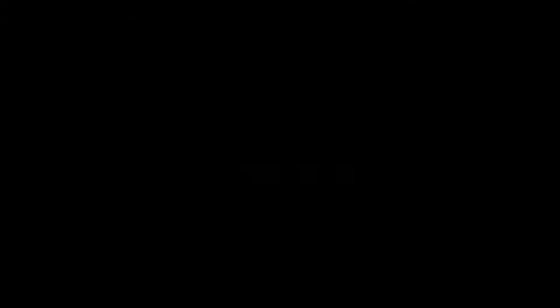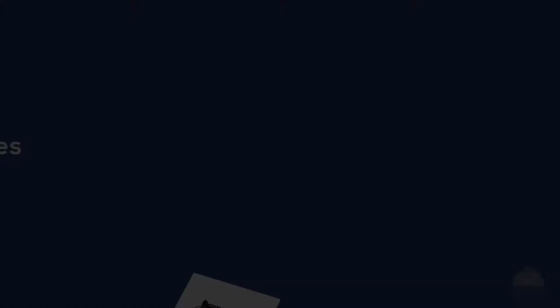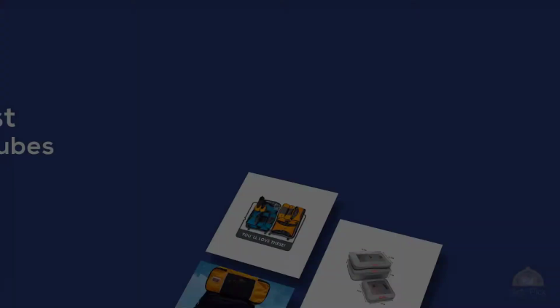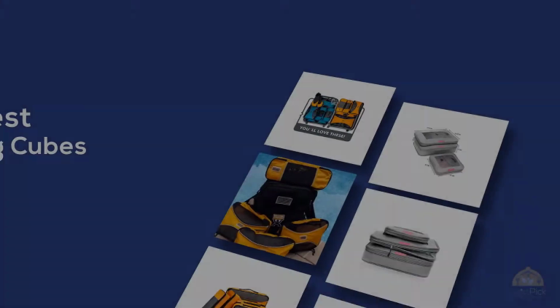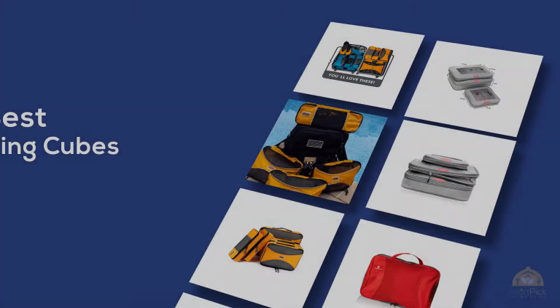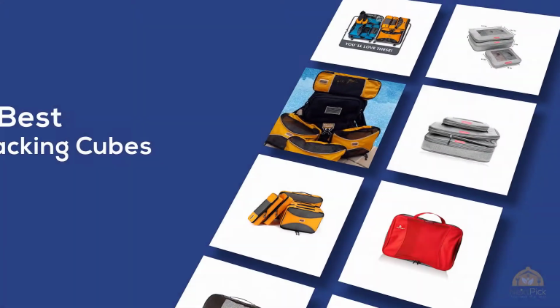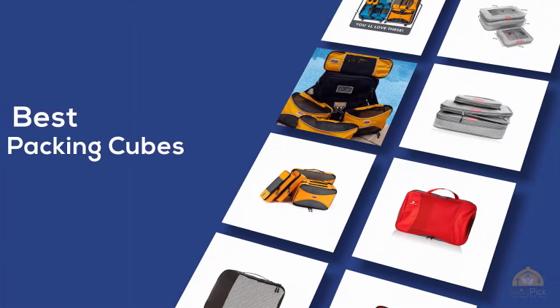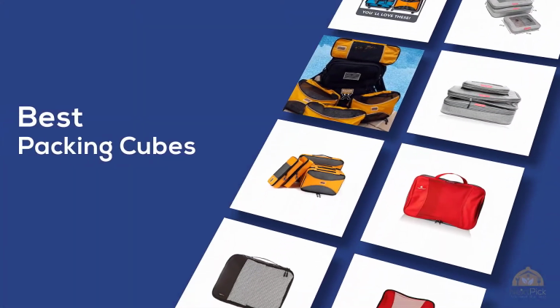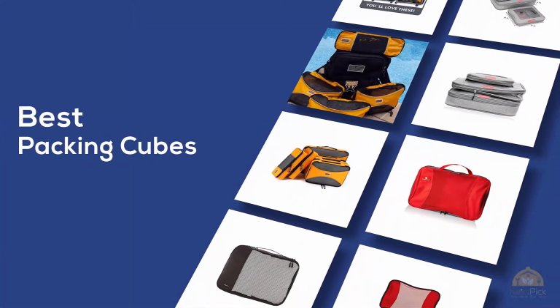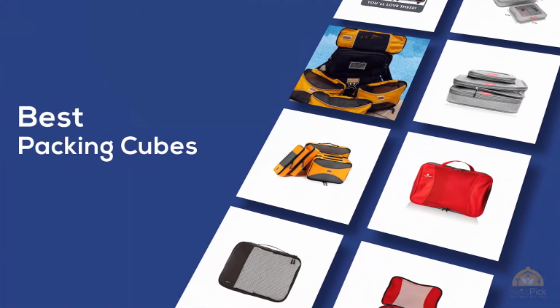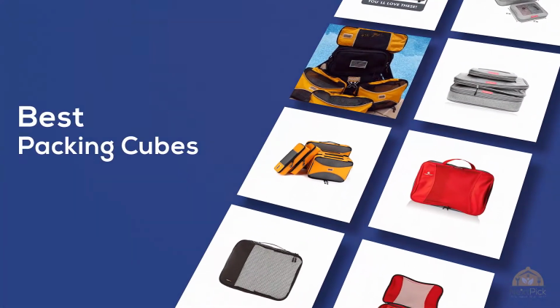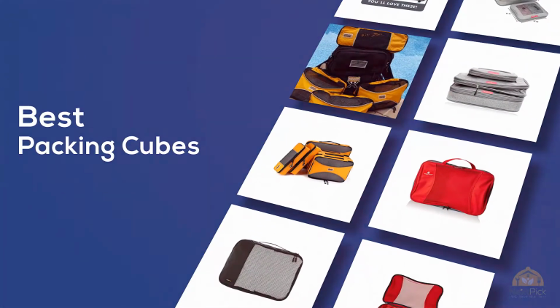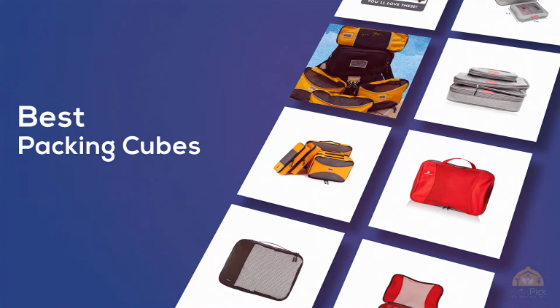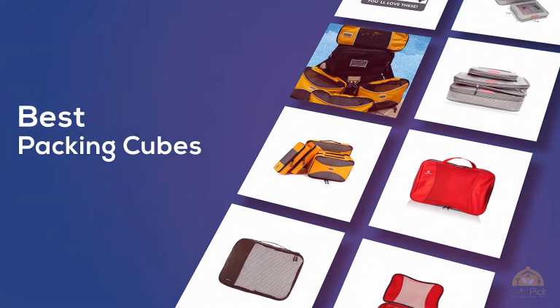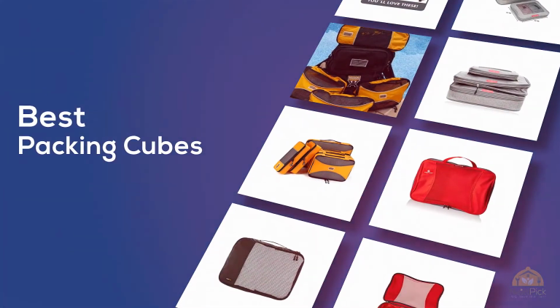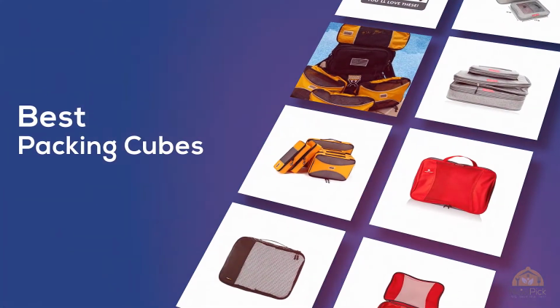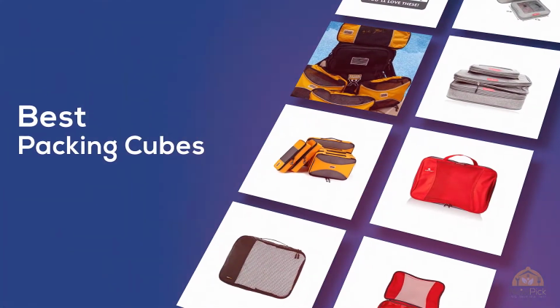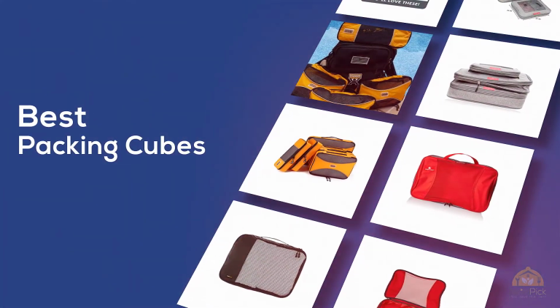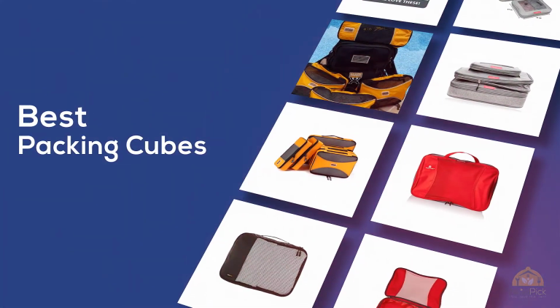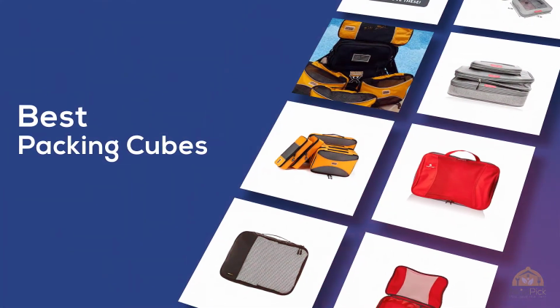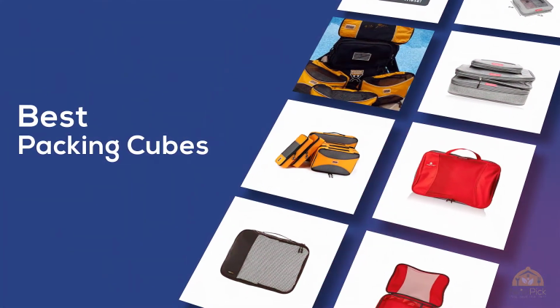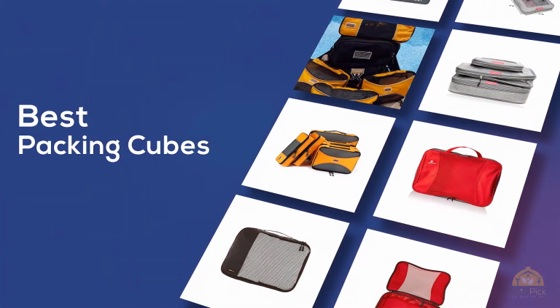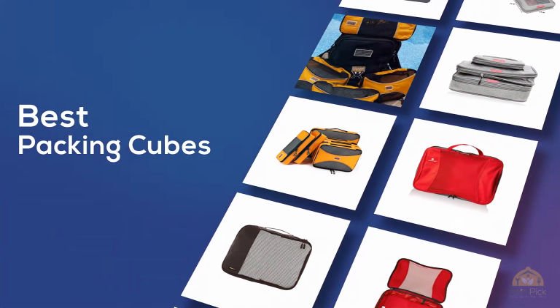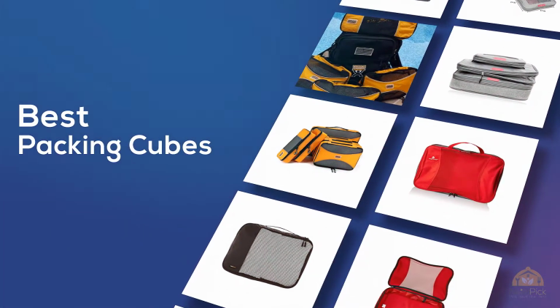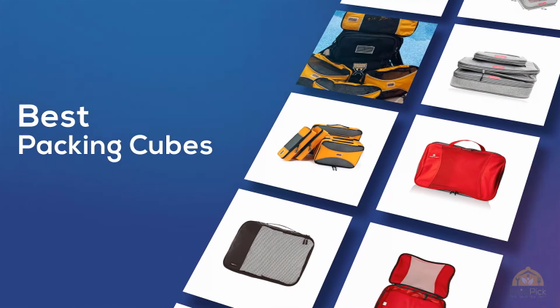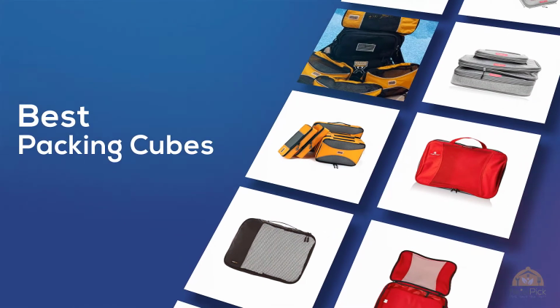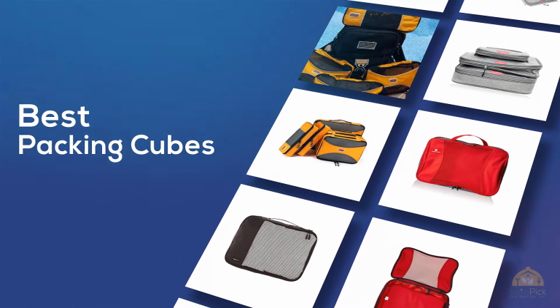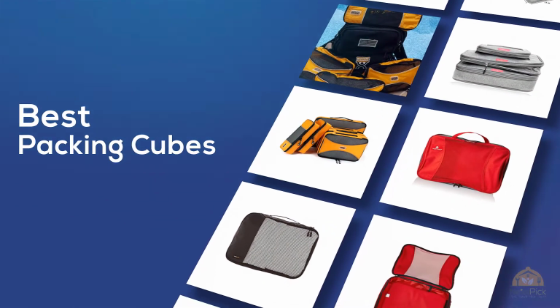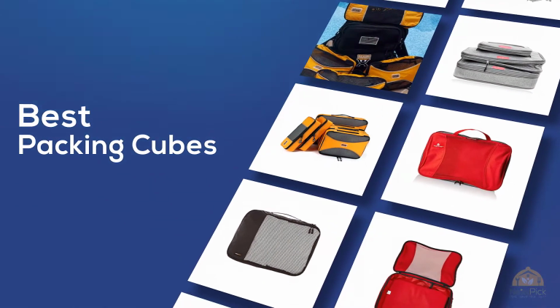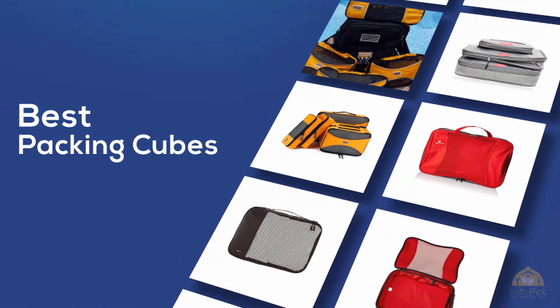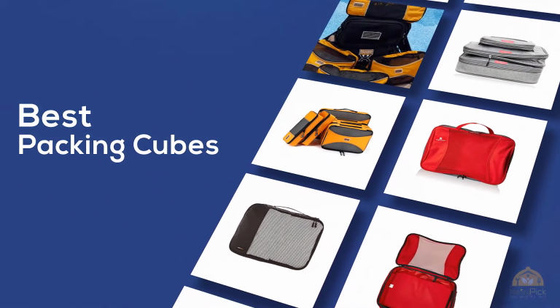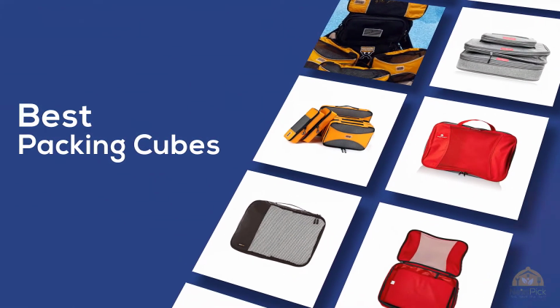If you are looking for the best packing cubes, here's a collection you have got to see. Let's get started.